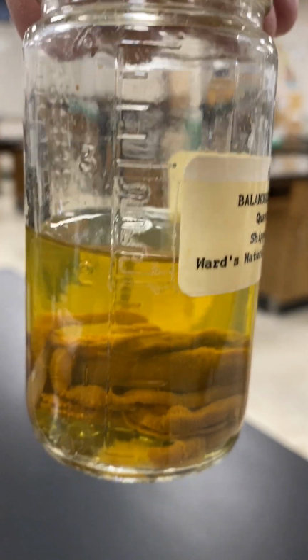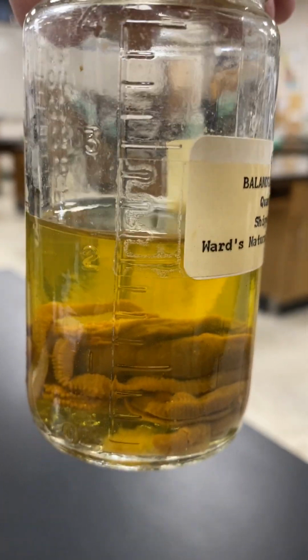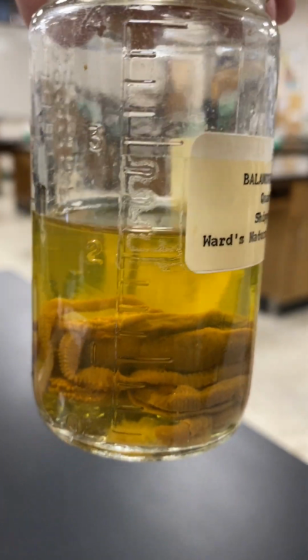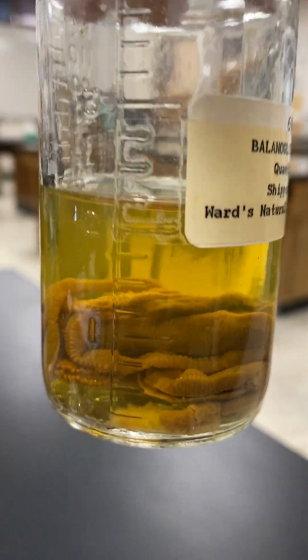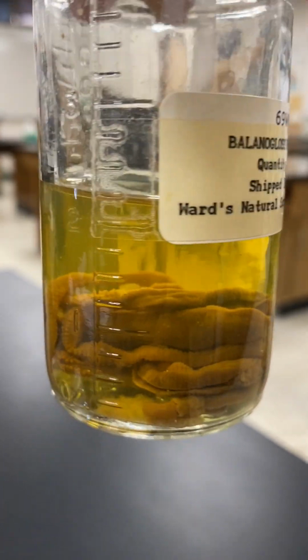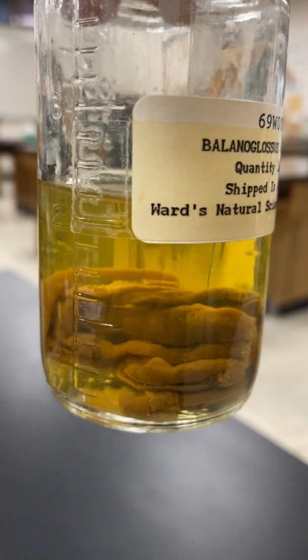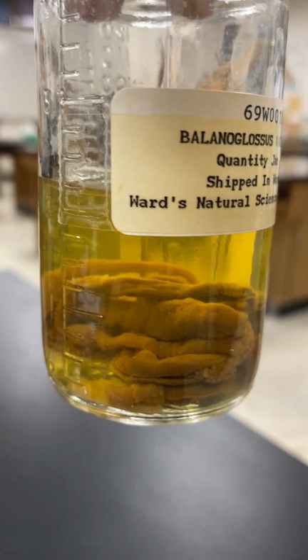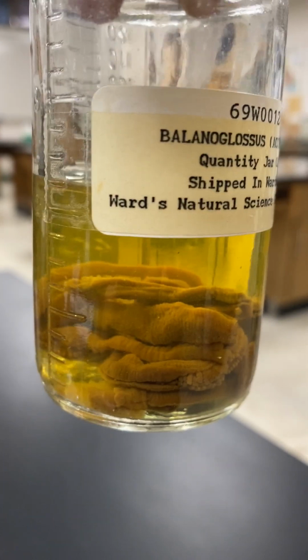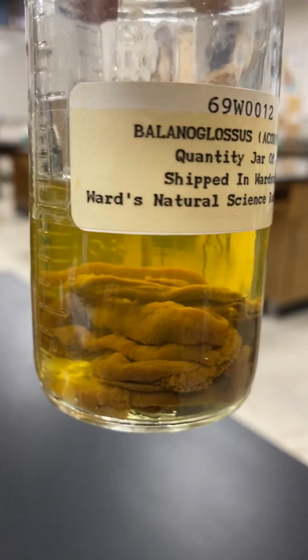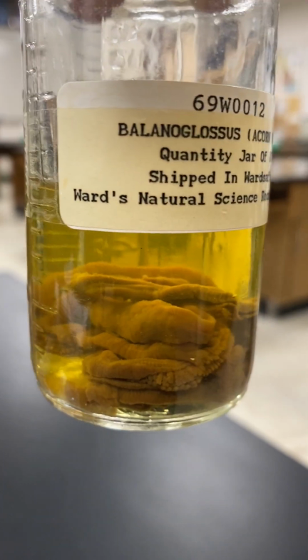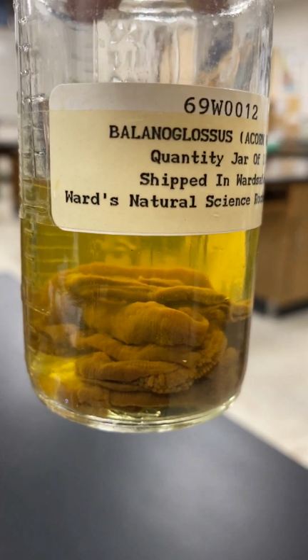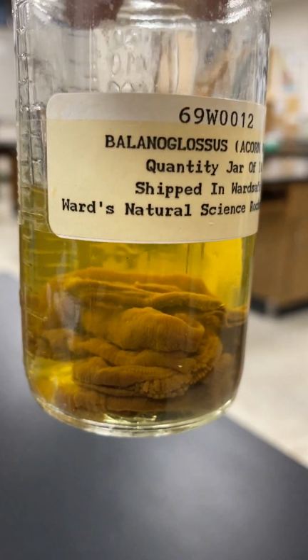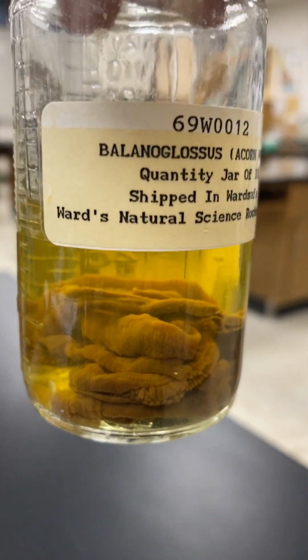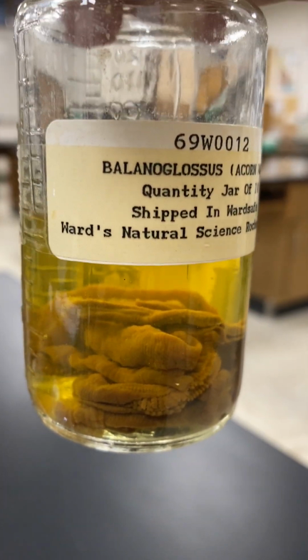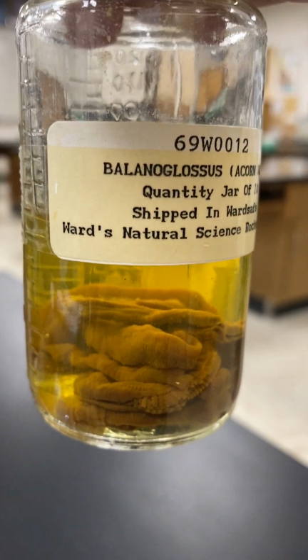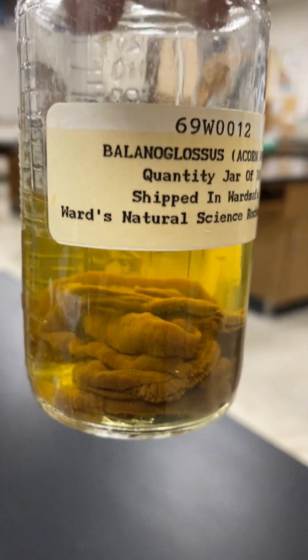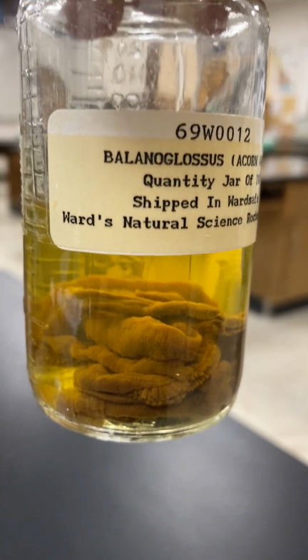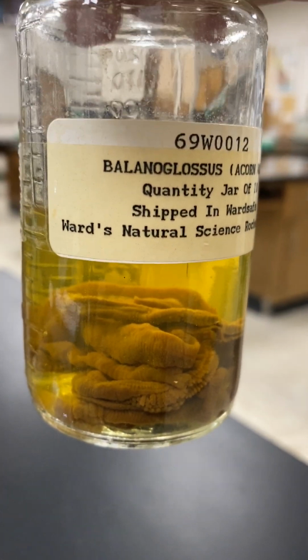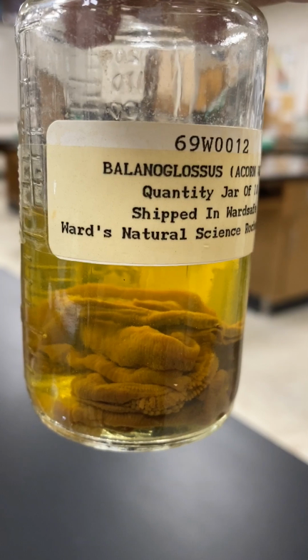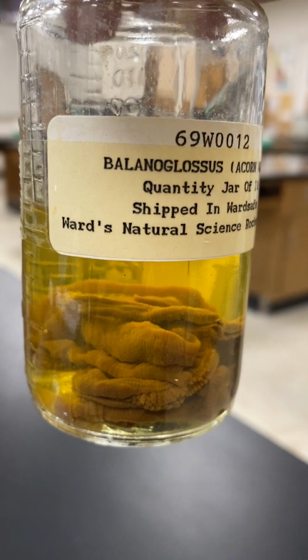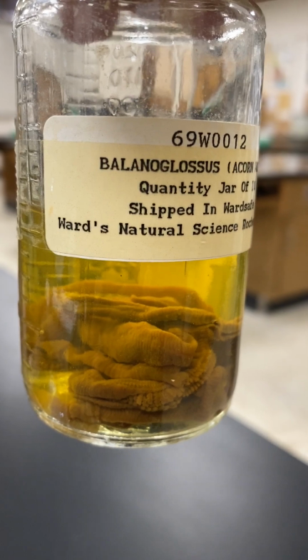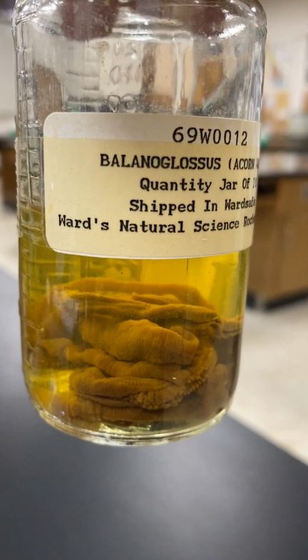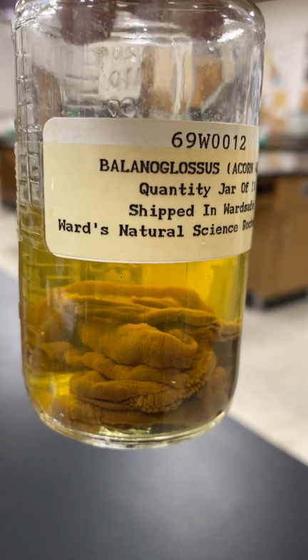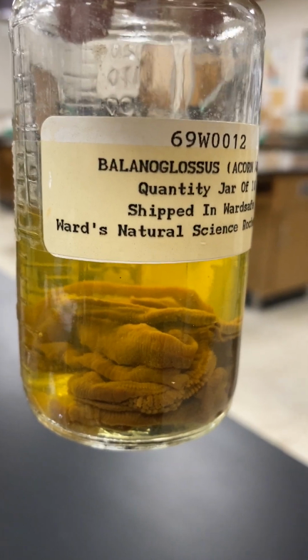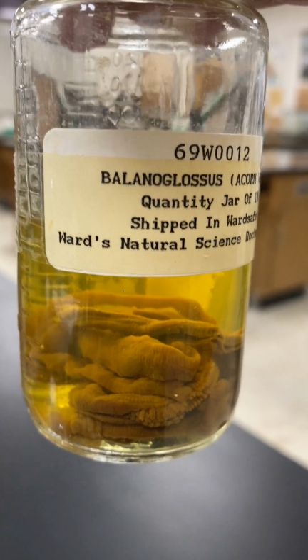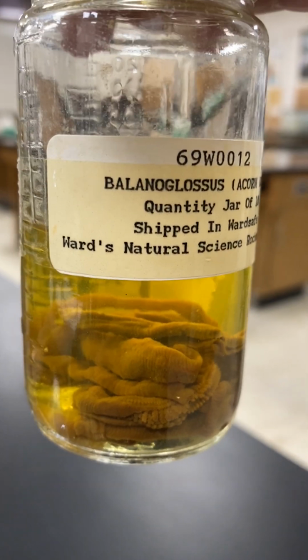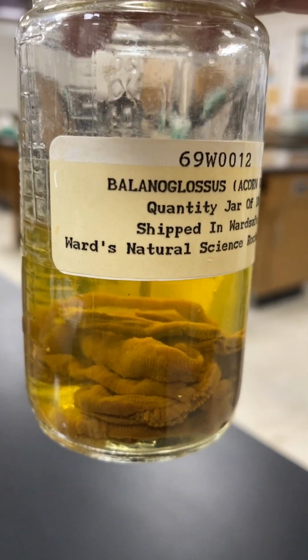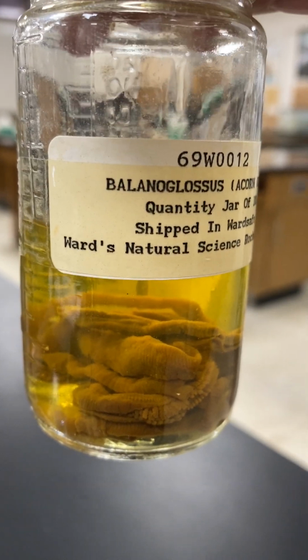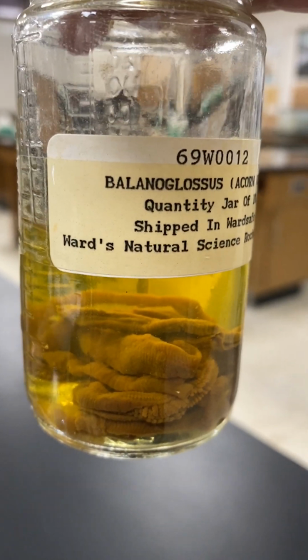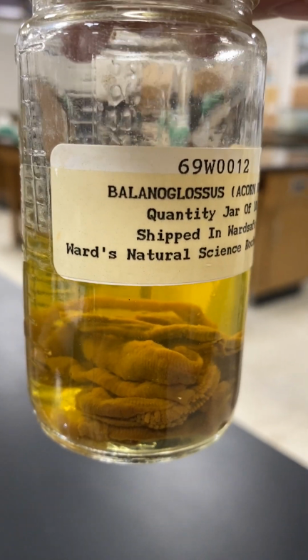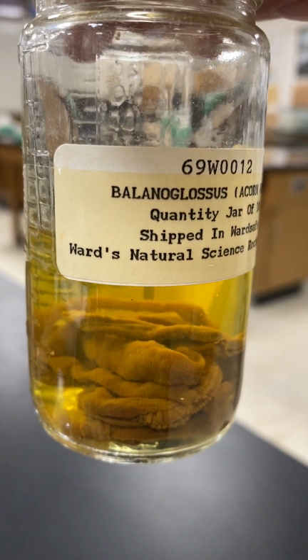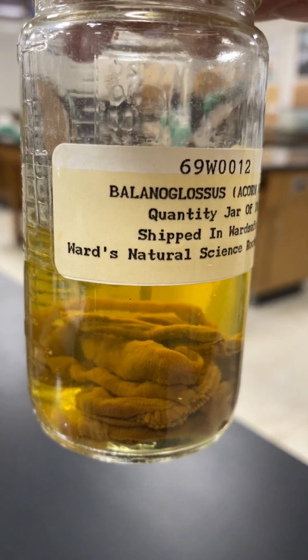These brominated compounds are probably one of the more effective defense mechanisms that these worms have.